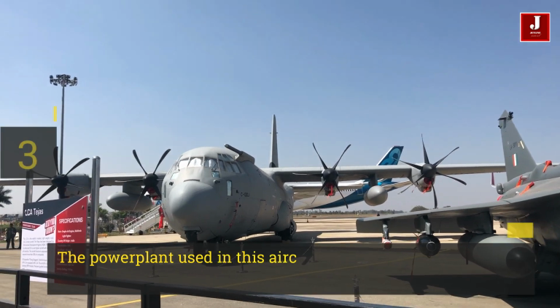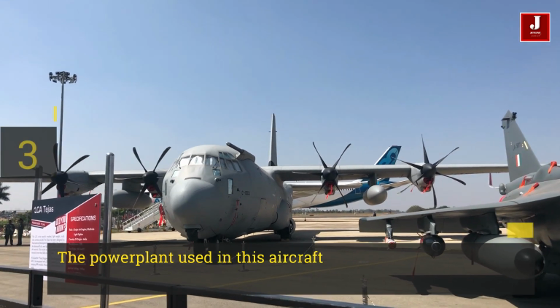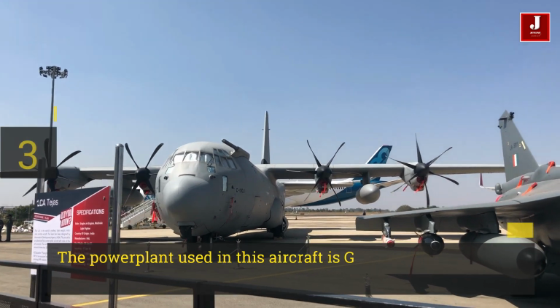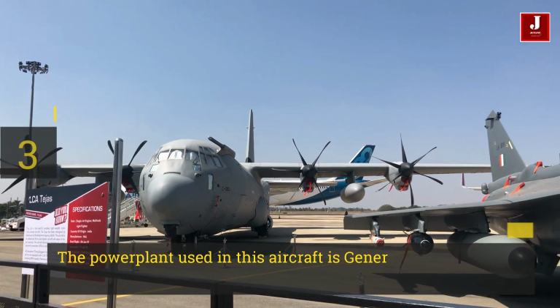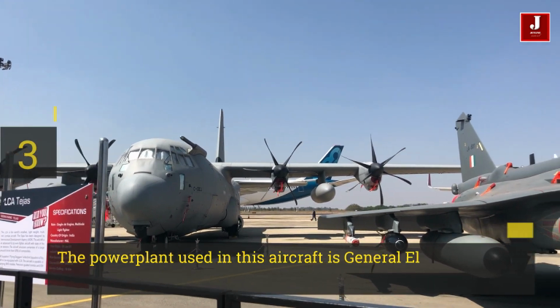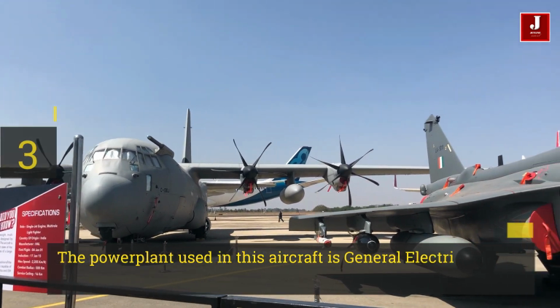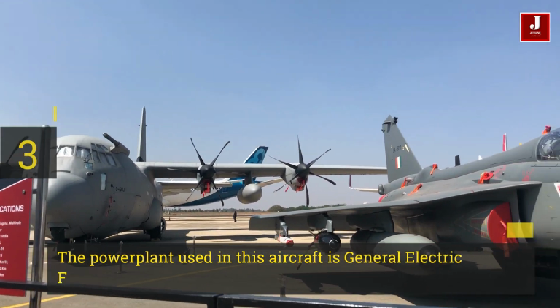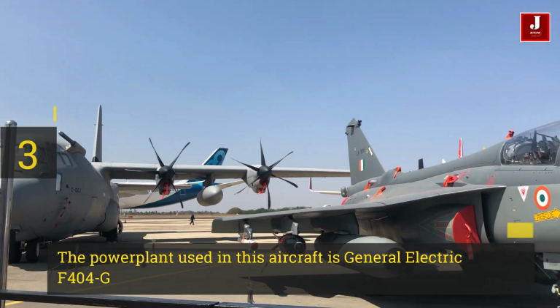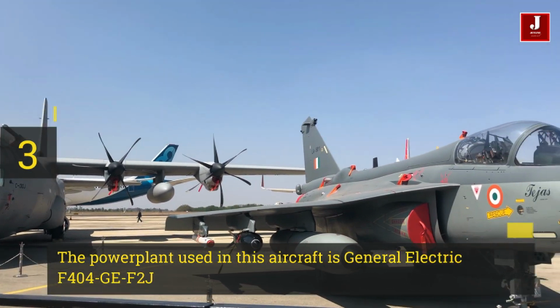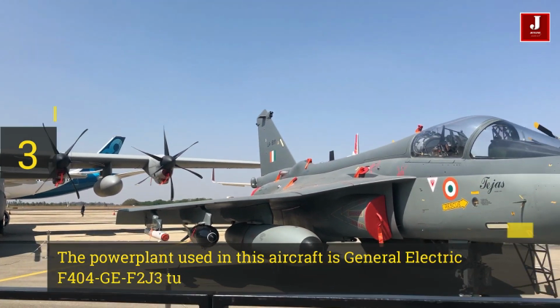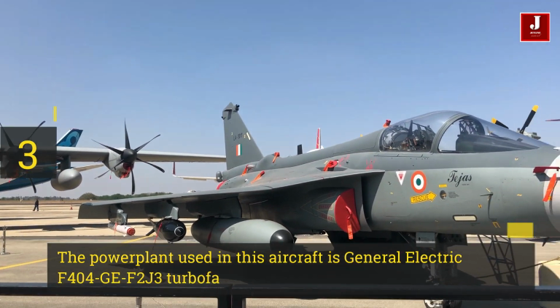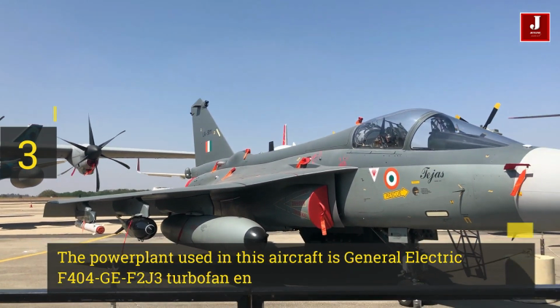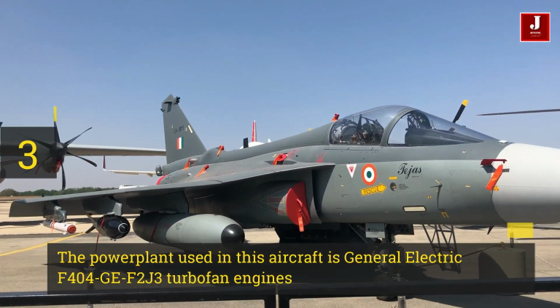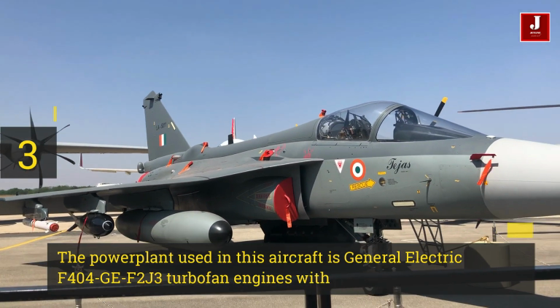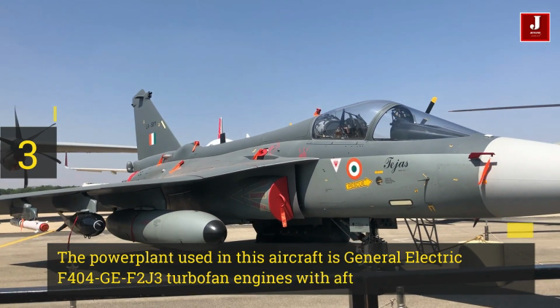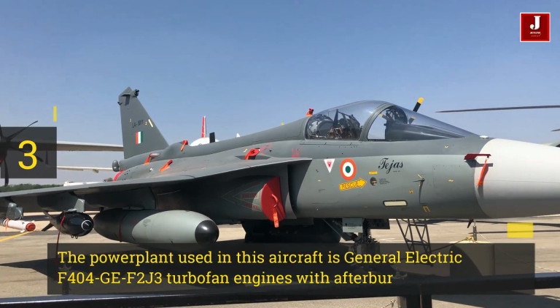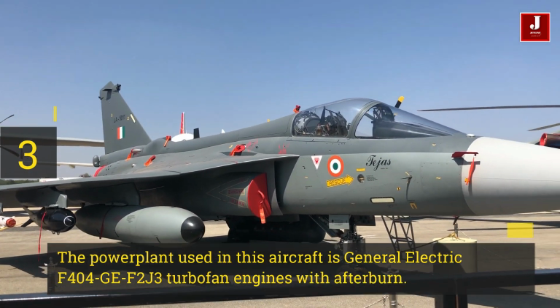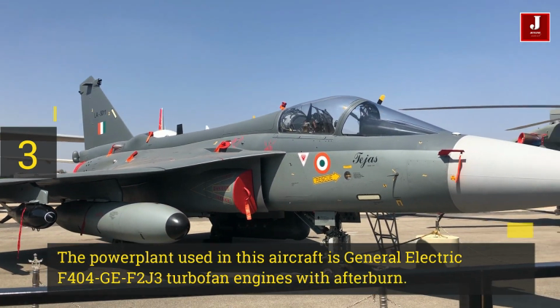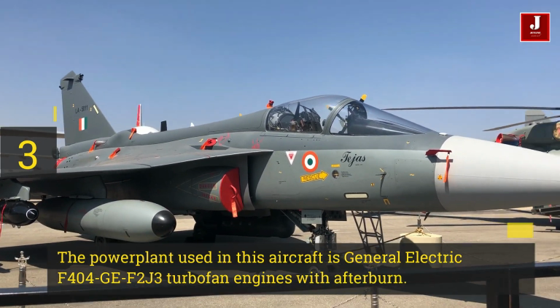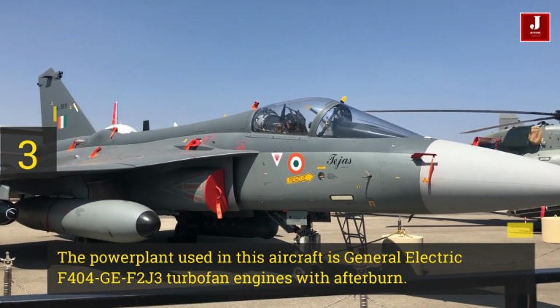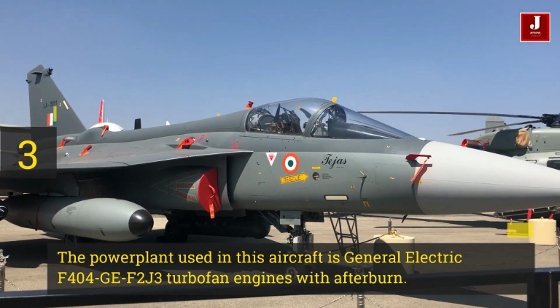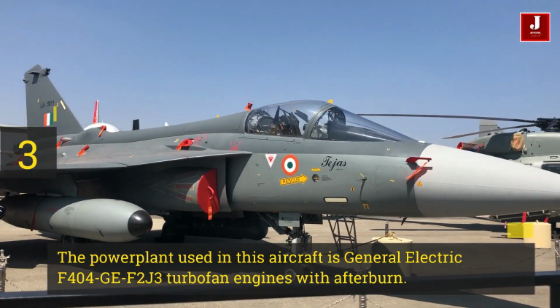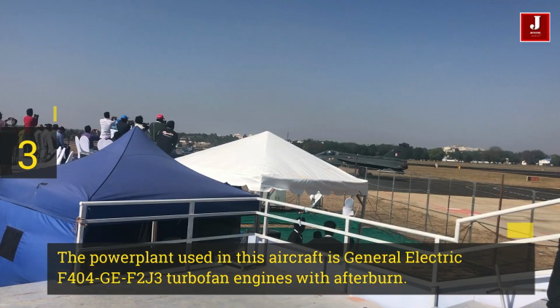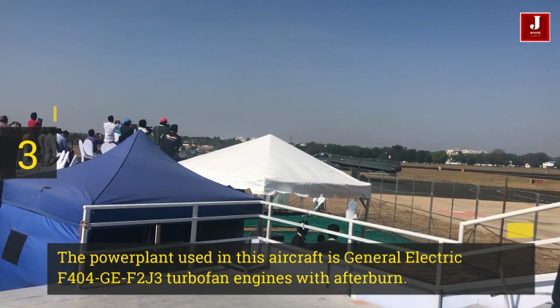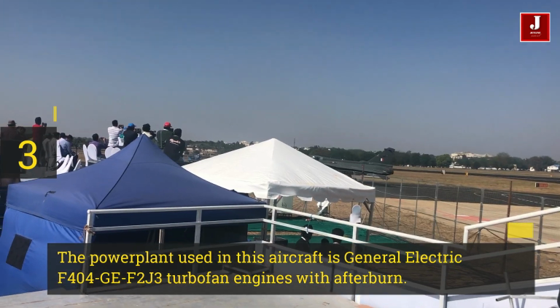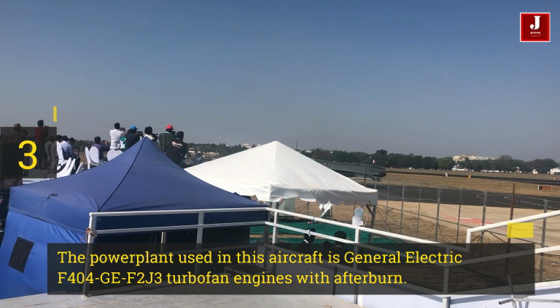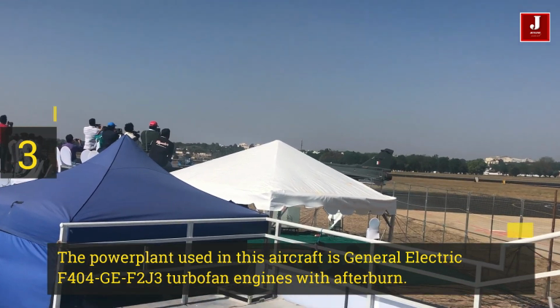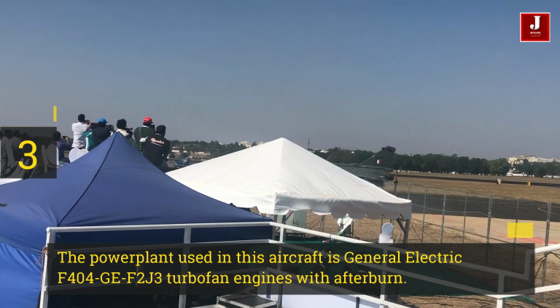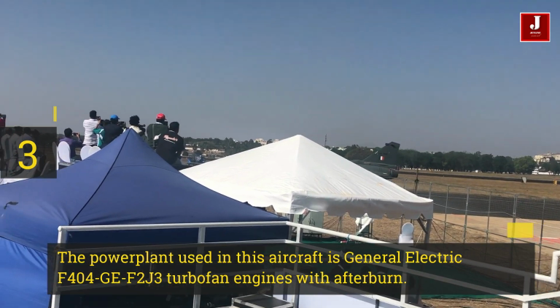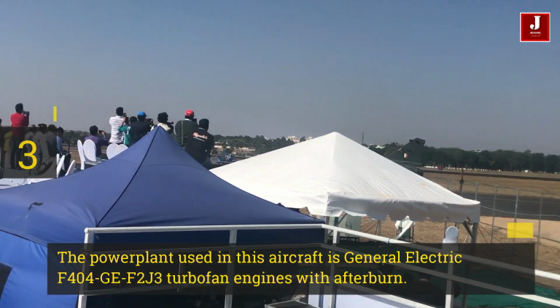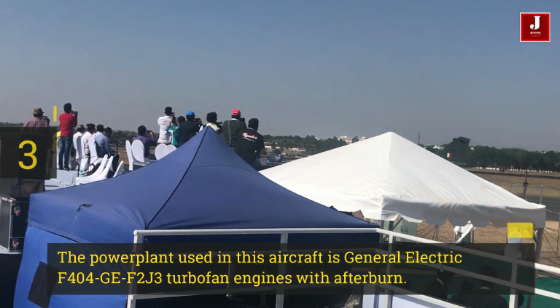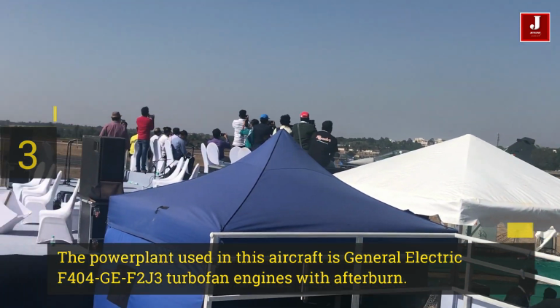Number 3. The powerplant used in this aircraft is General Electric turbofan engines with afterburner.